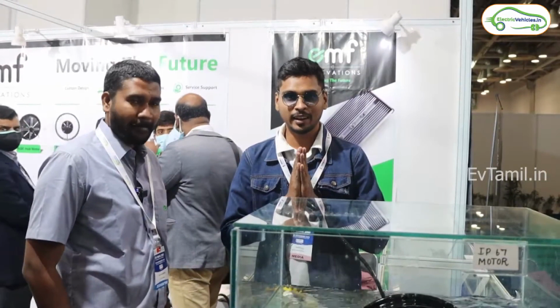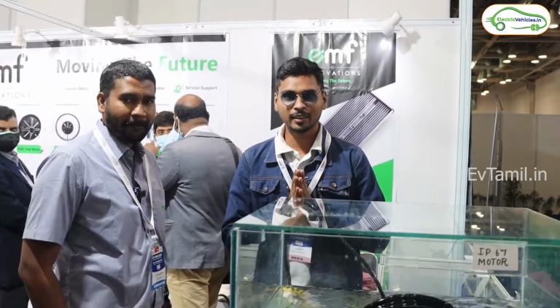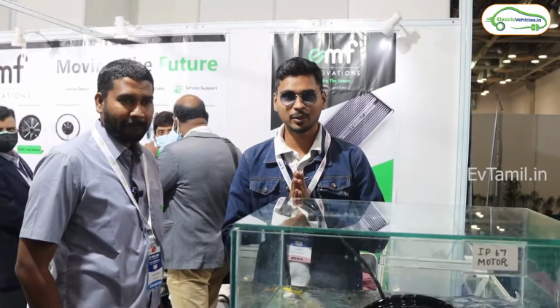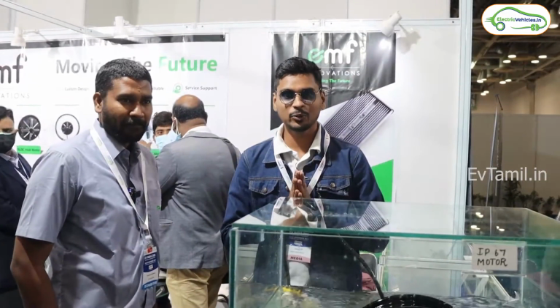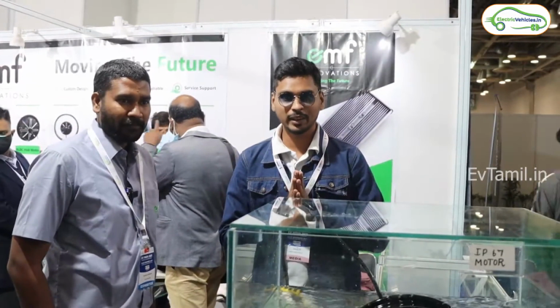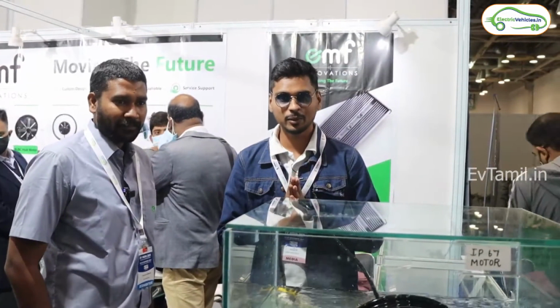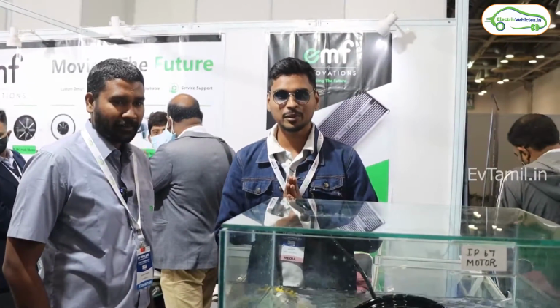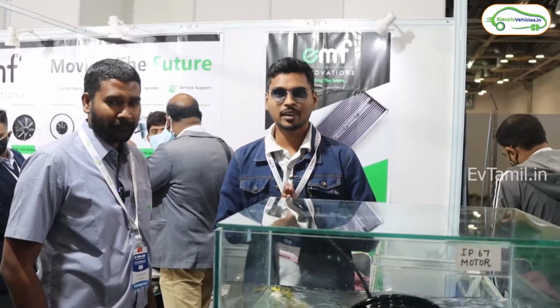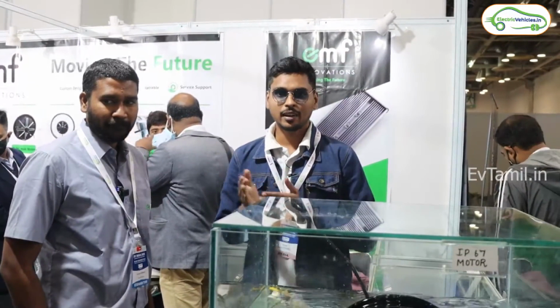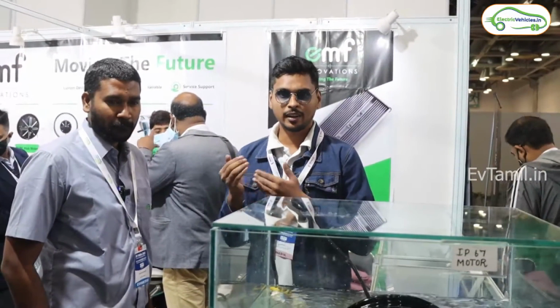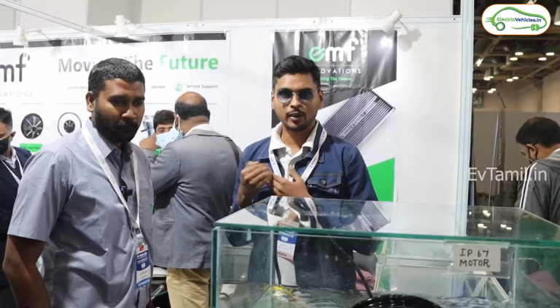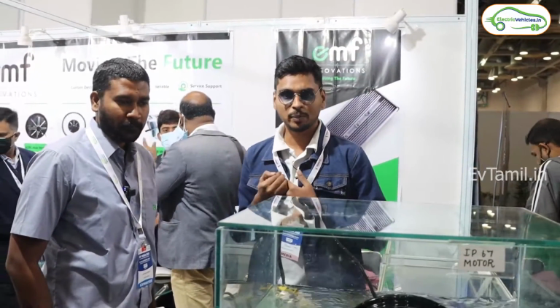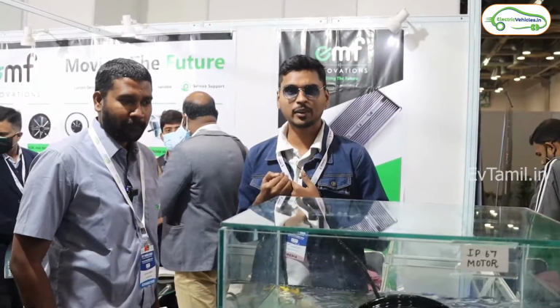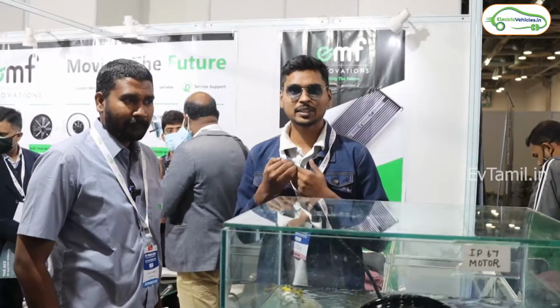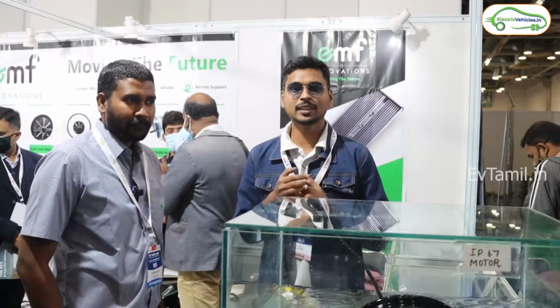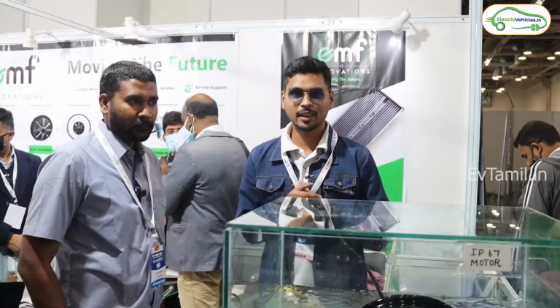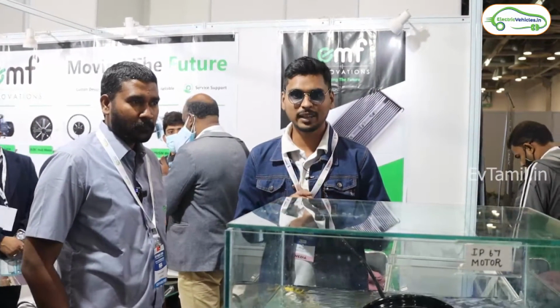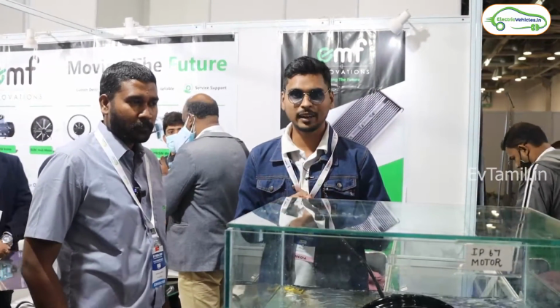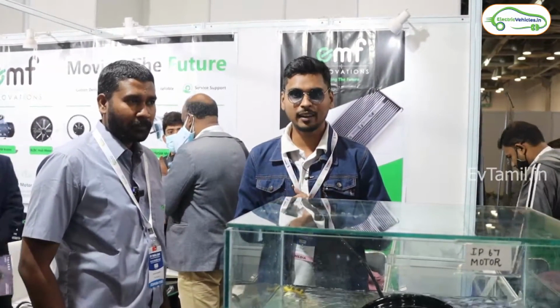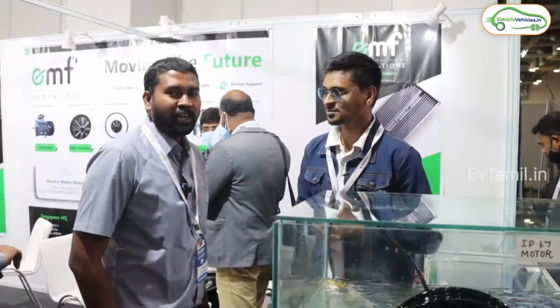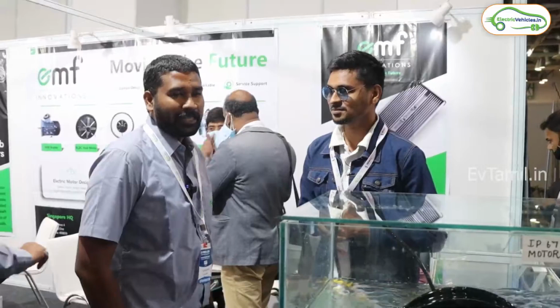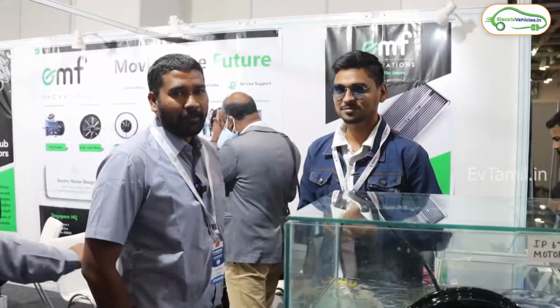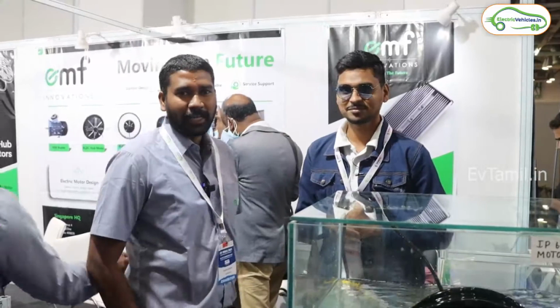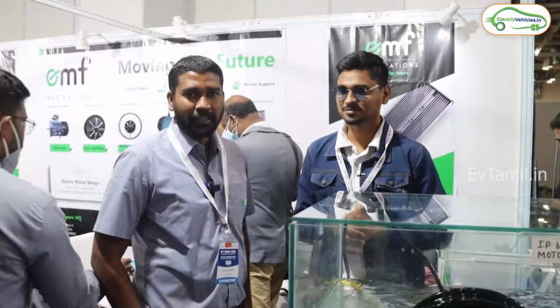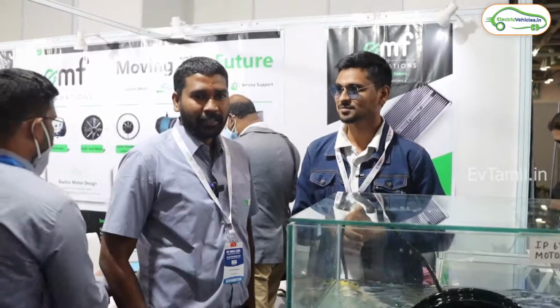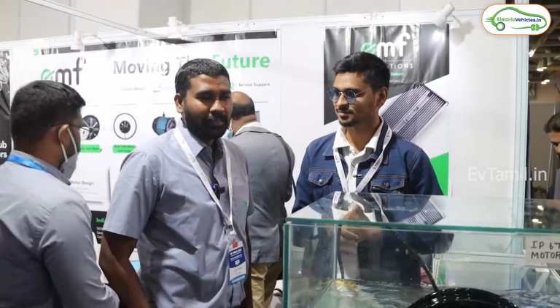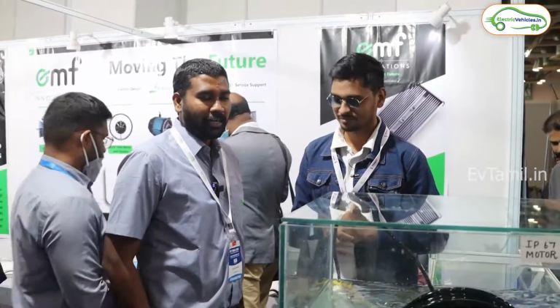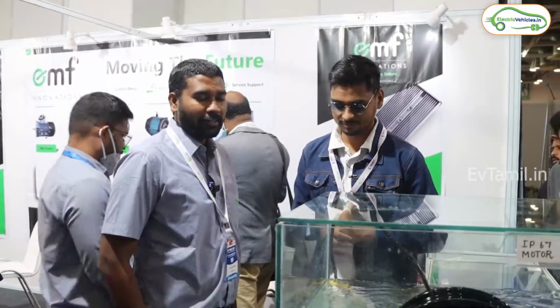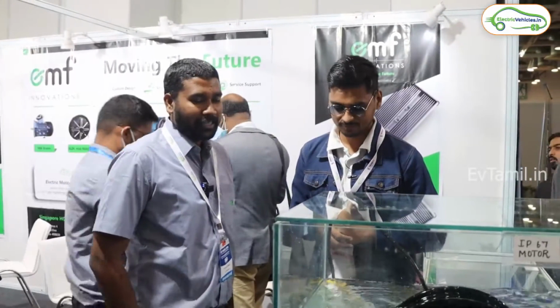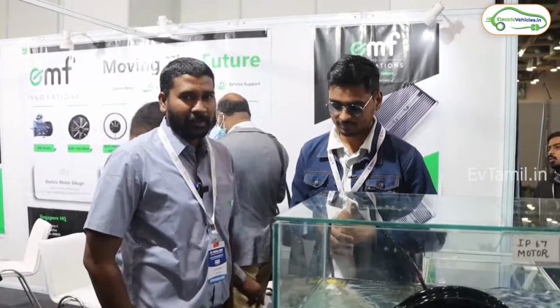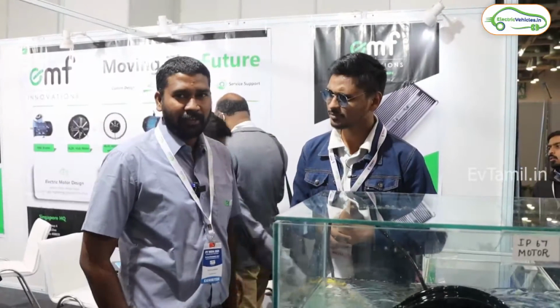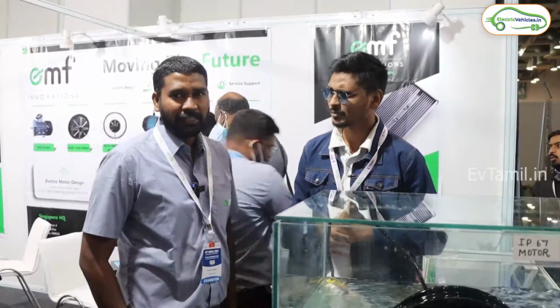My name is Thamir Khan. I am a senior engineer at EMF Innovation.